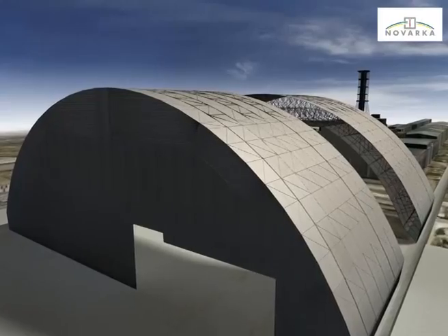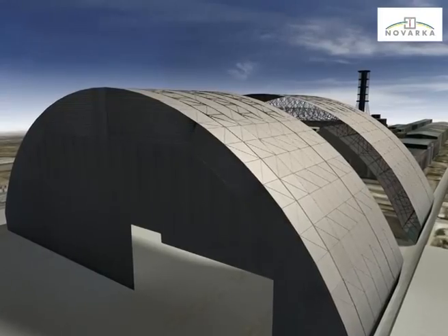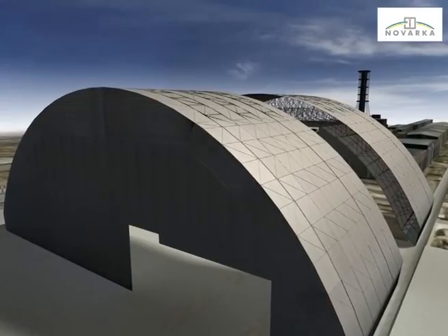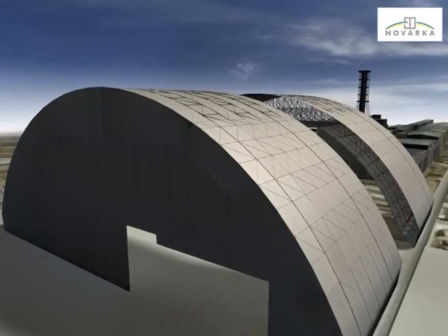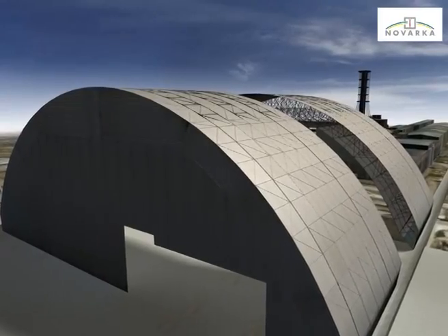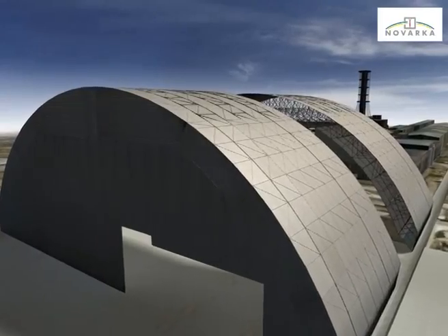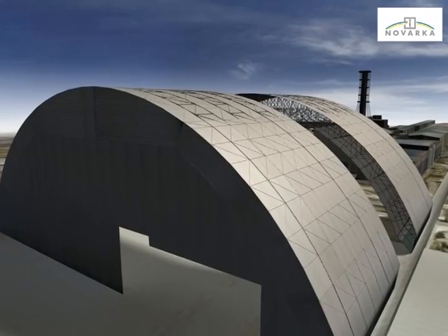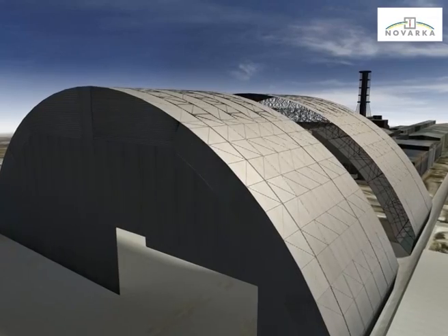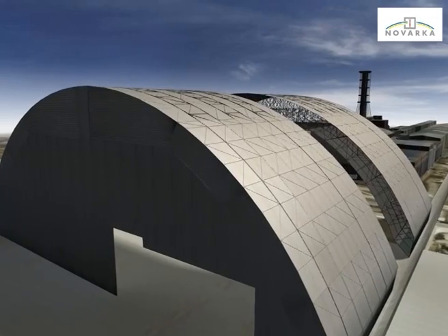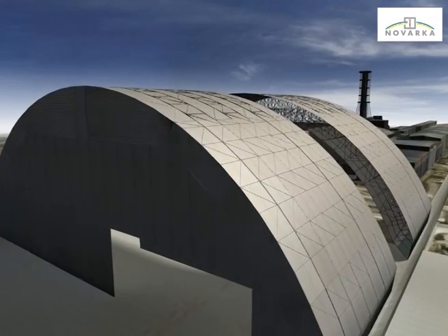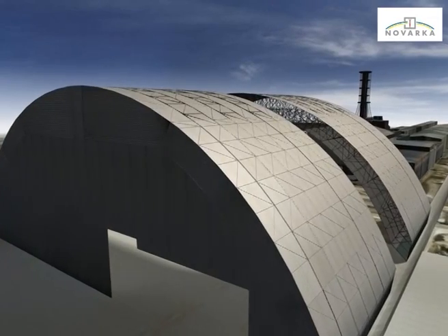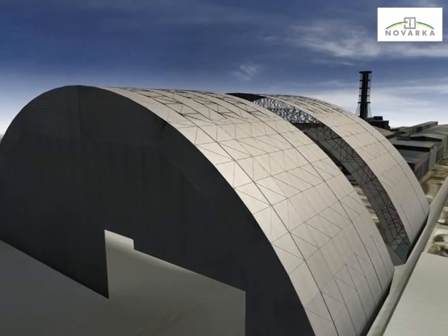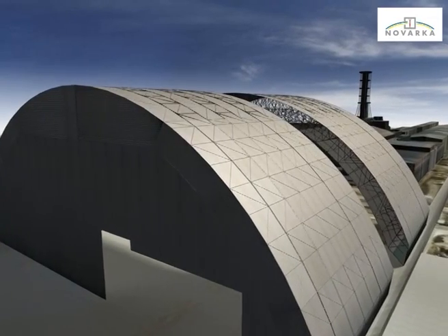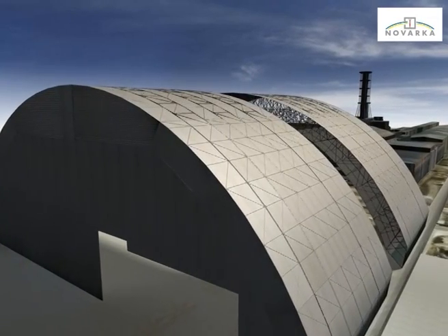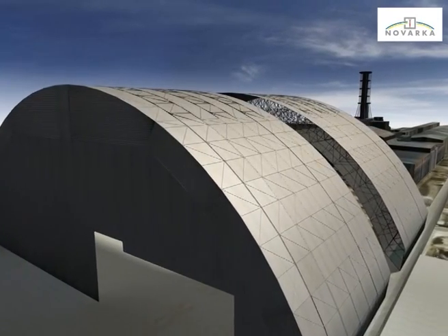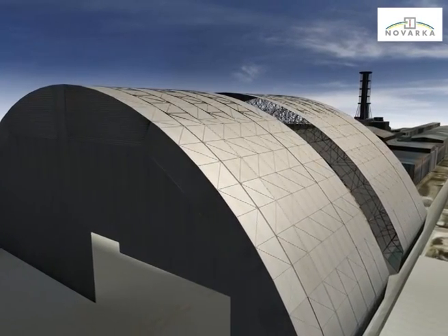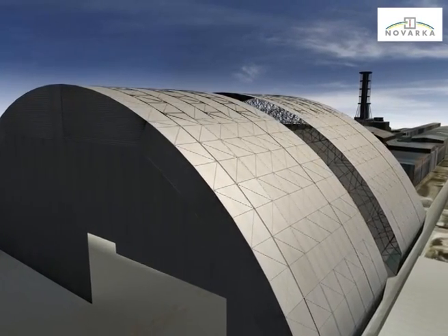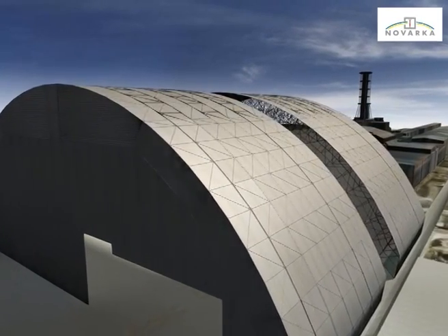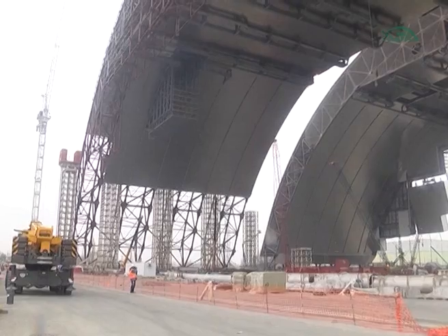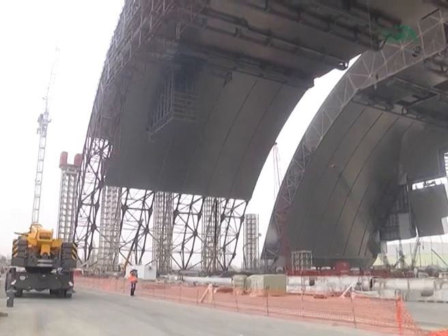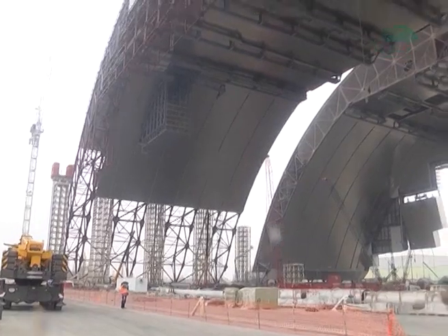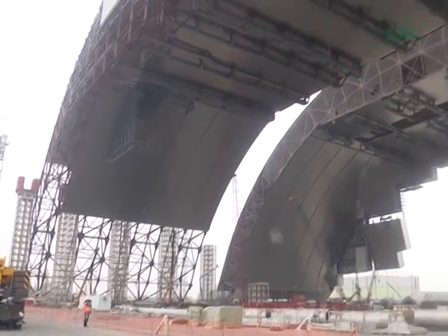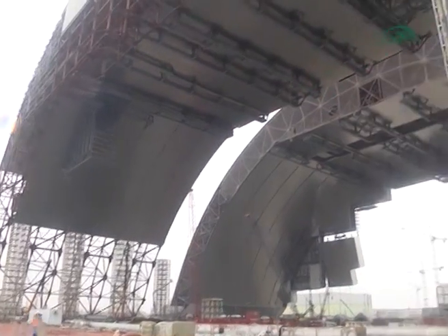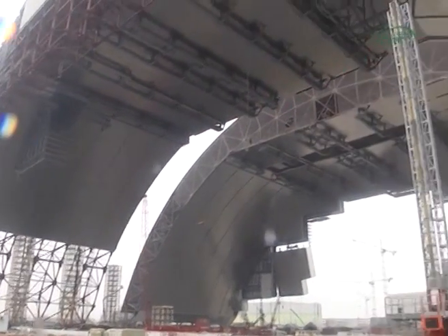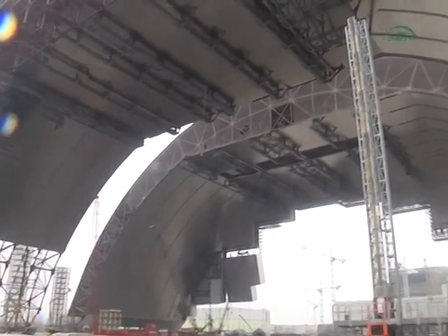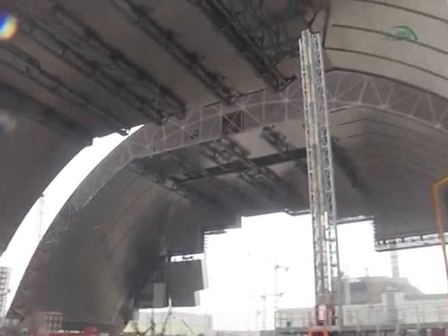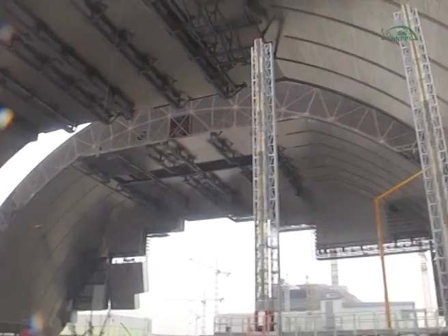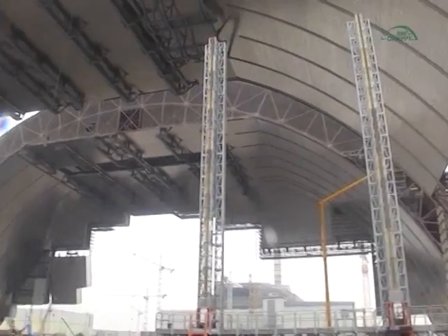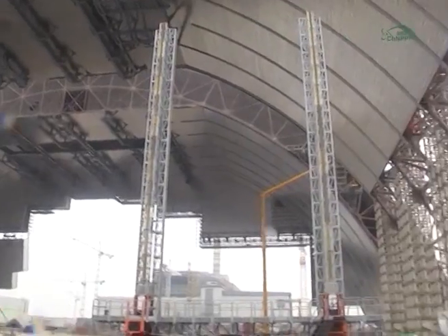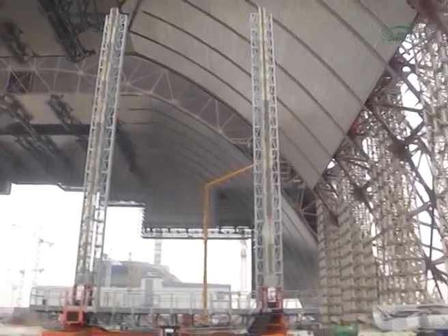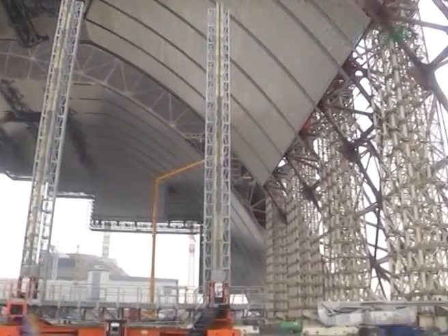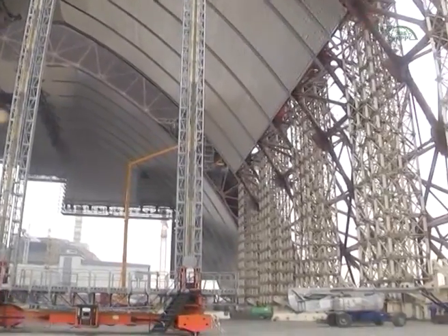Once the west half of the arch was completed, the east half was moved back to the assembly area to connect the two halves of the arch.